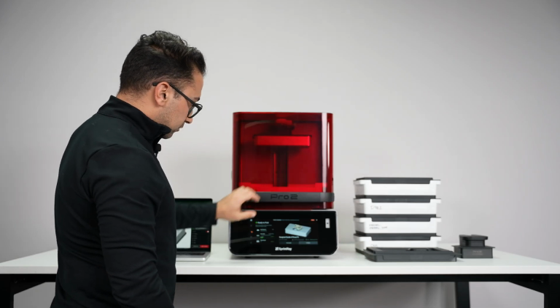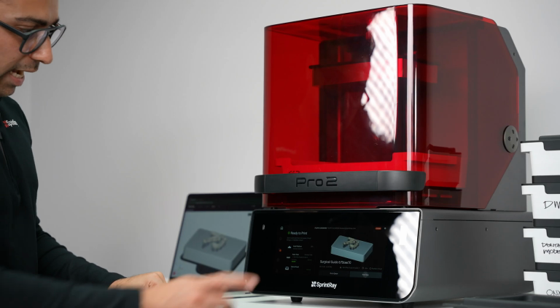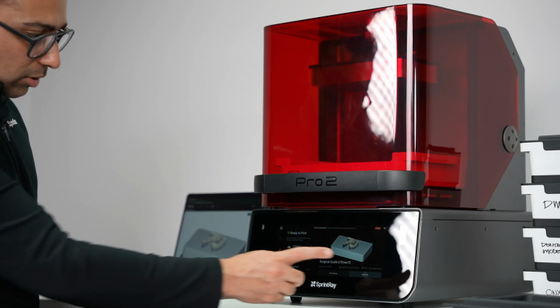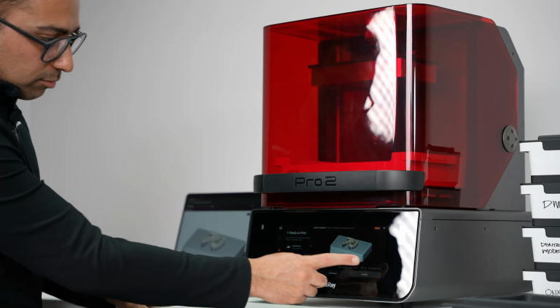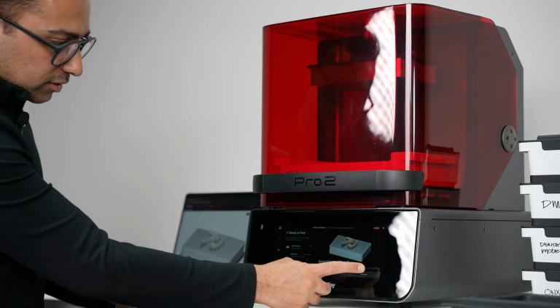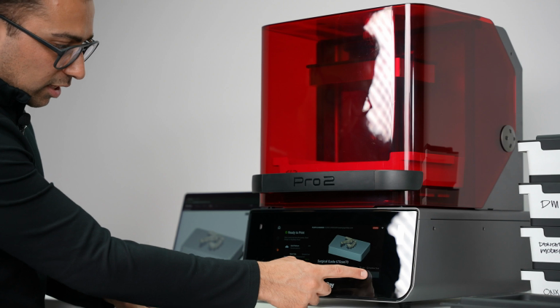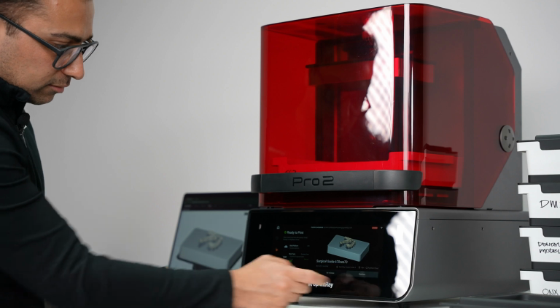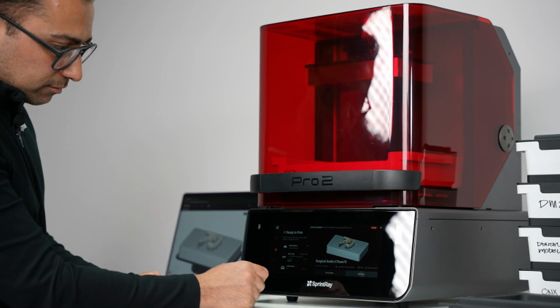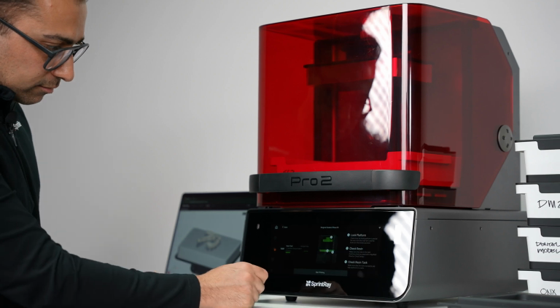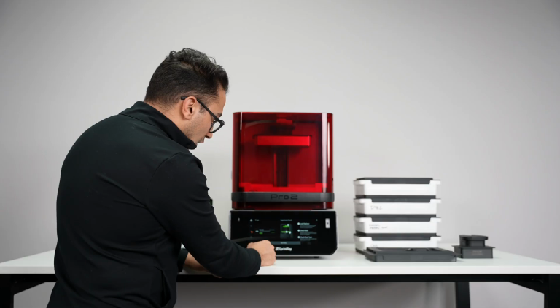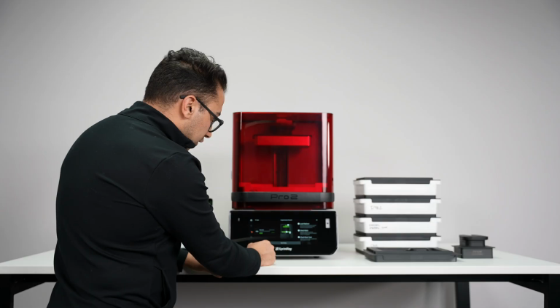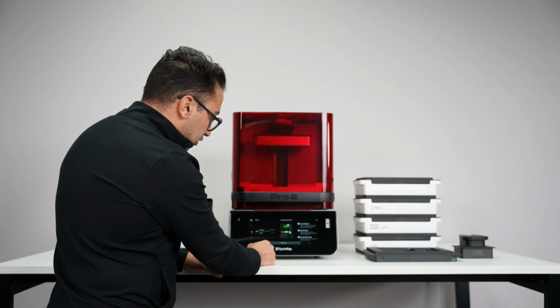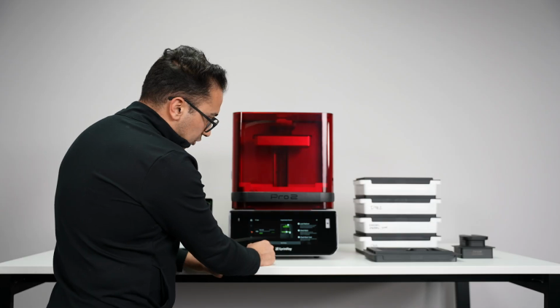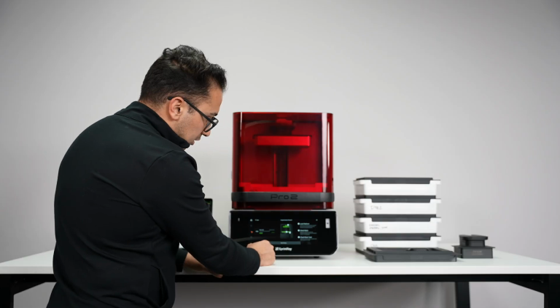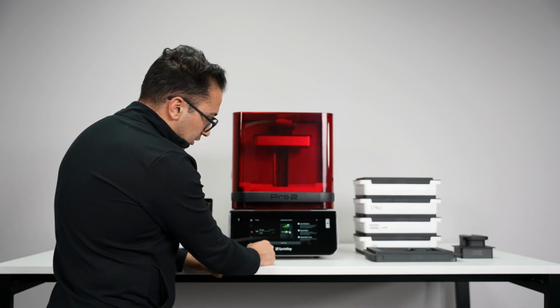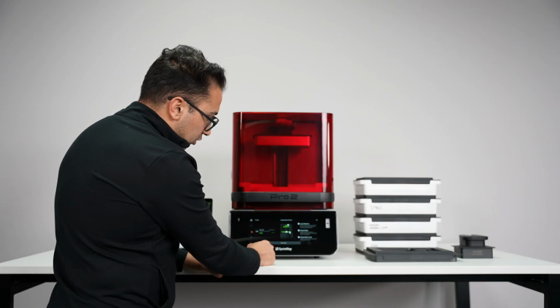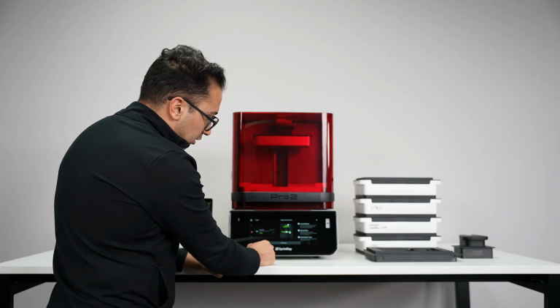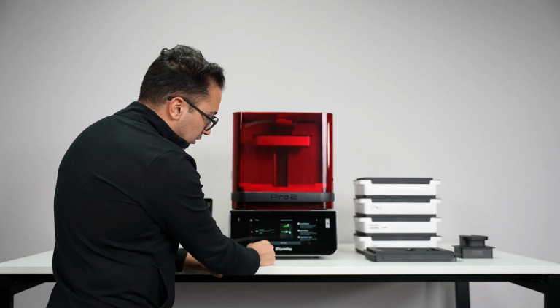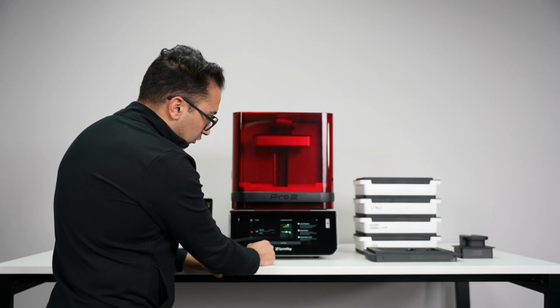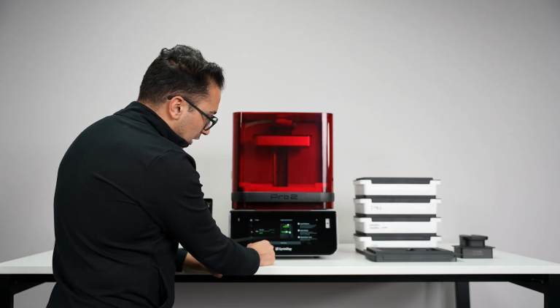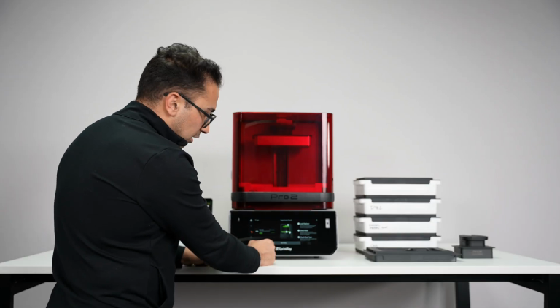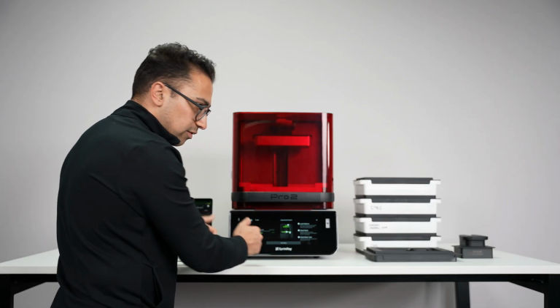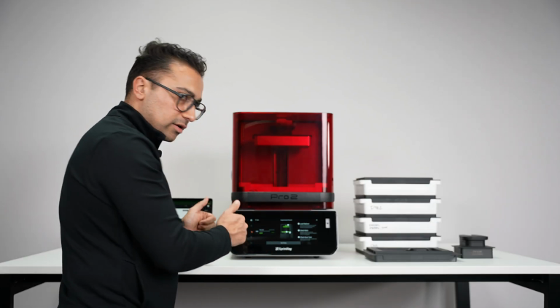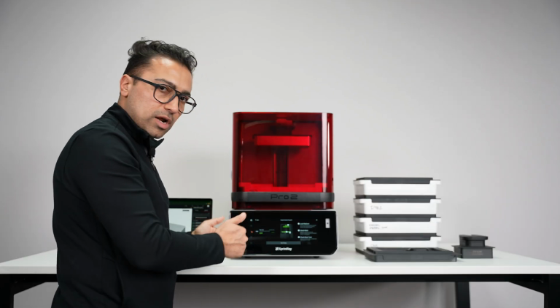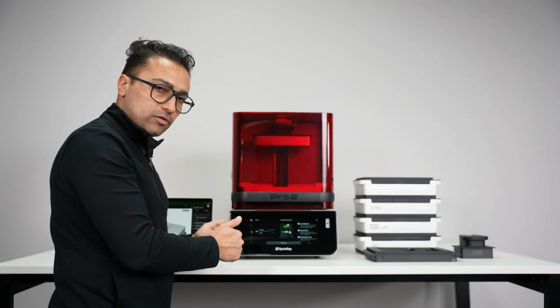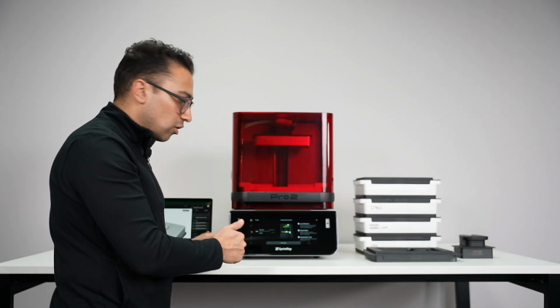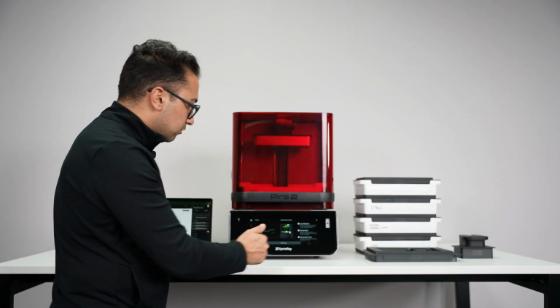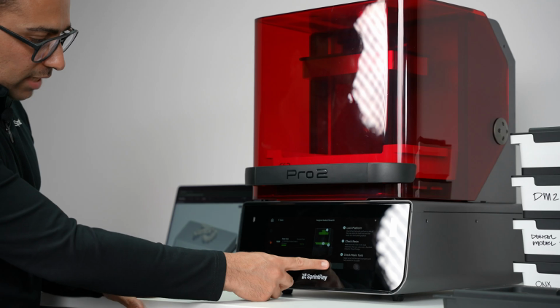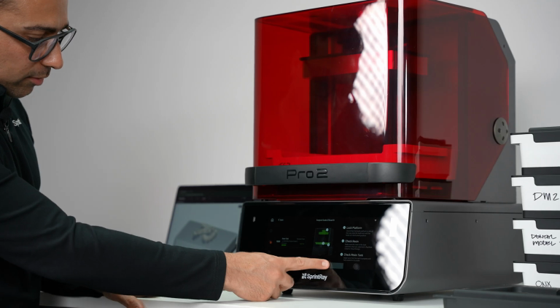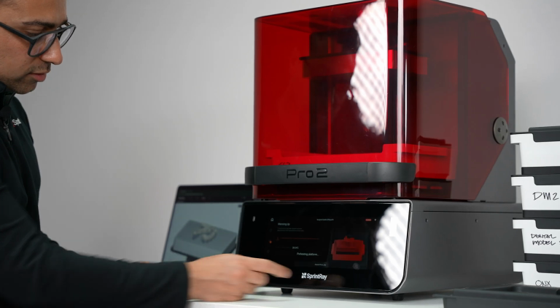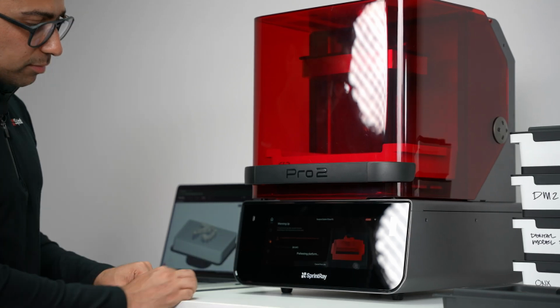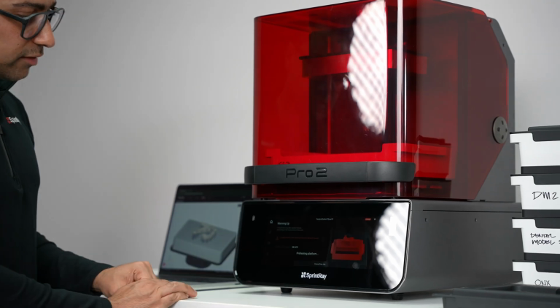Tap on print now. Follow the instructions on the screen to make sure everything is ready to go, then tap on start printing.